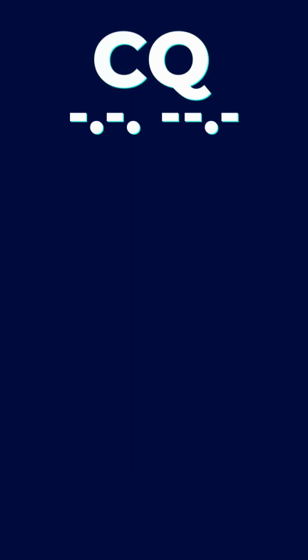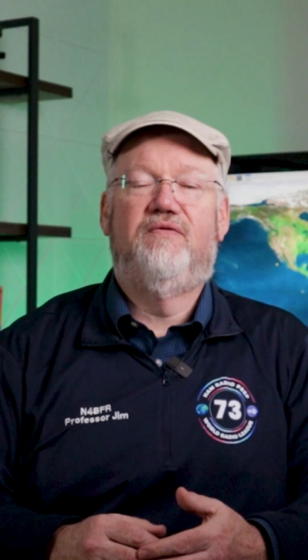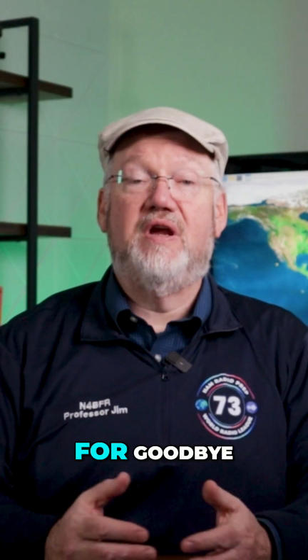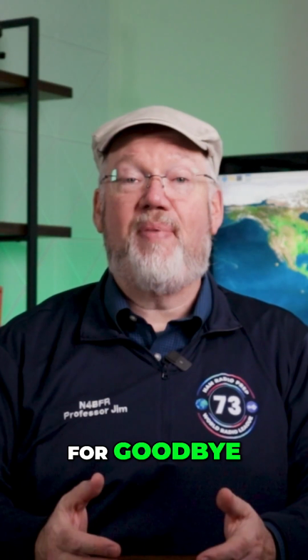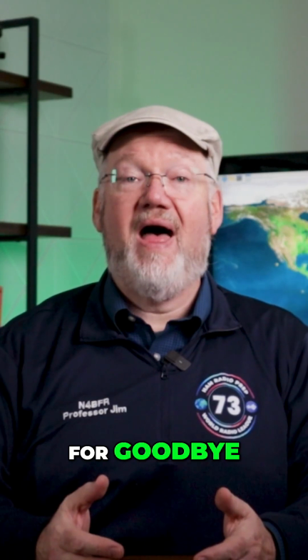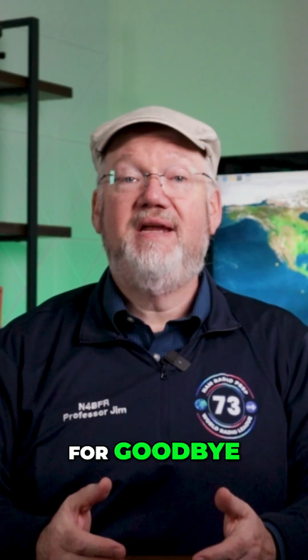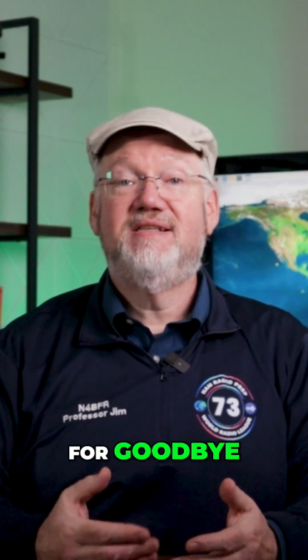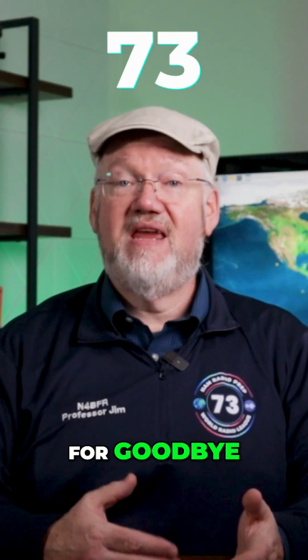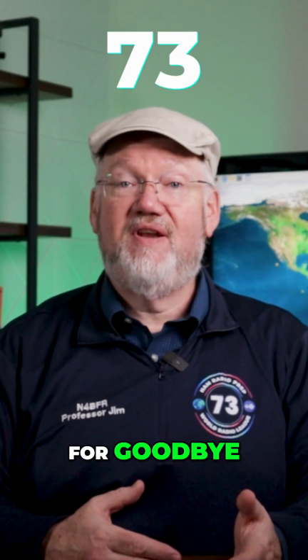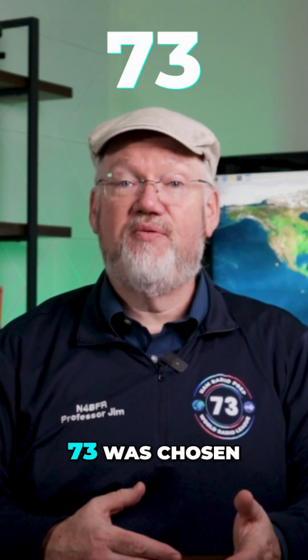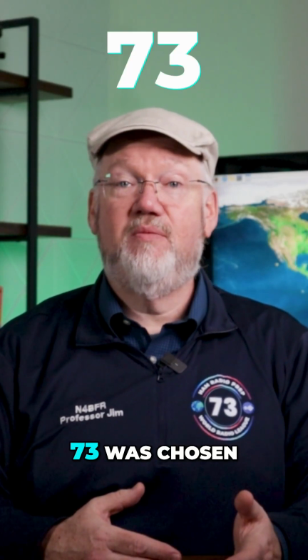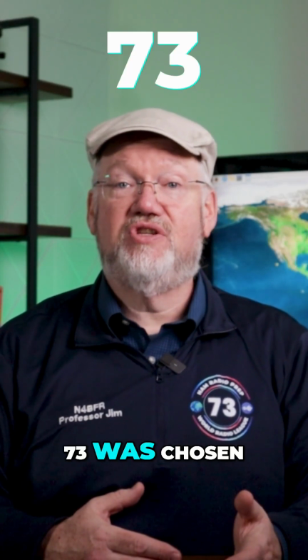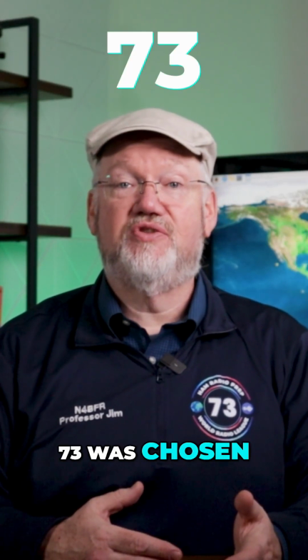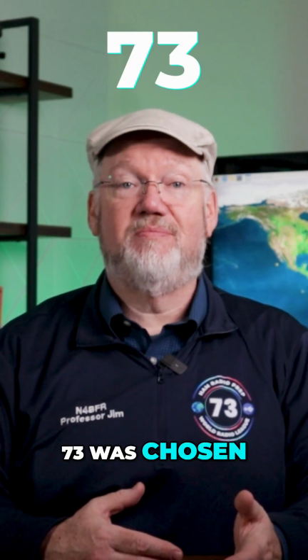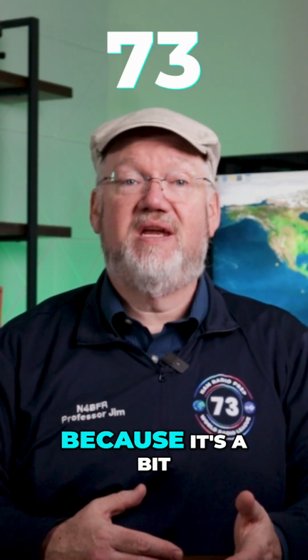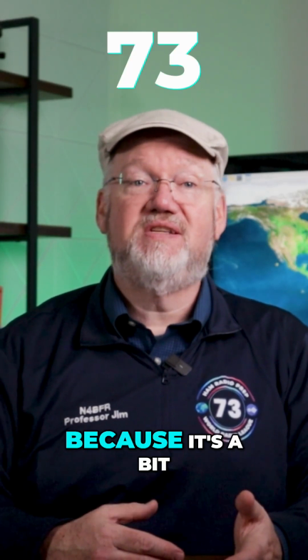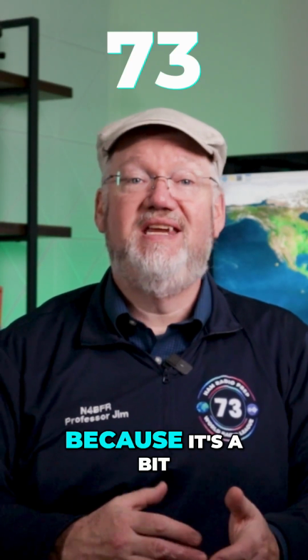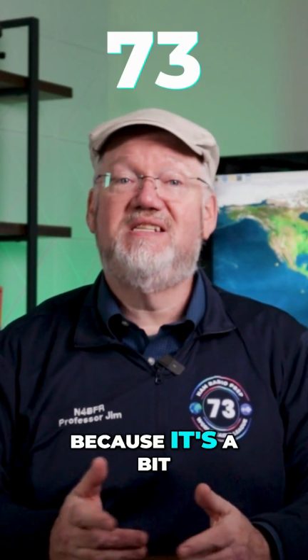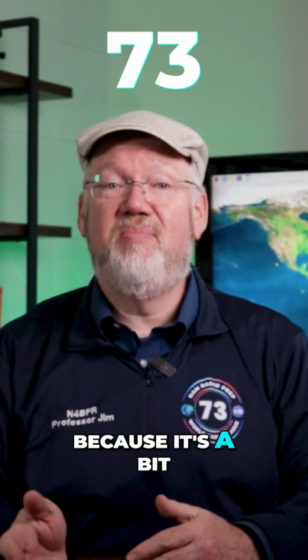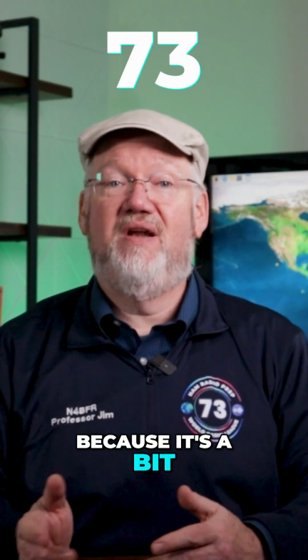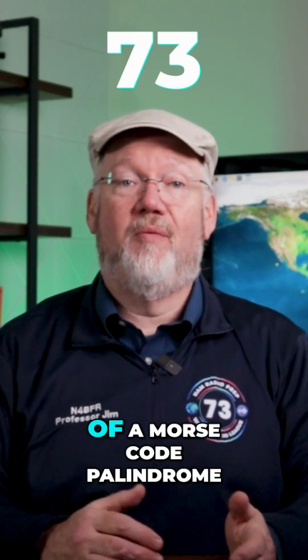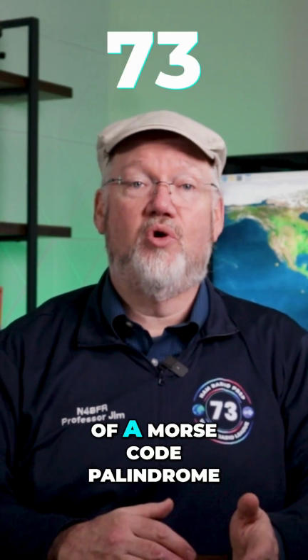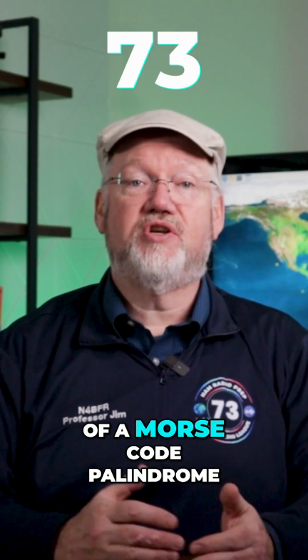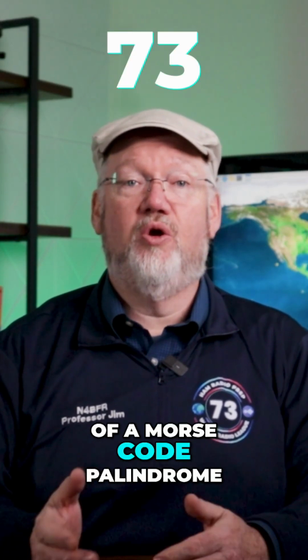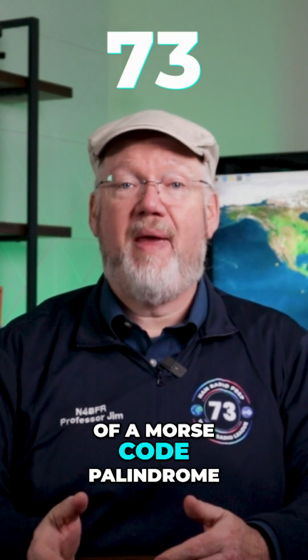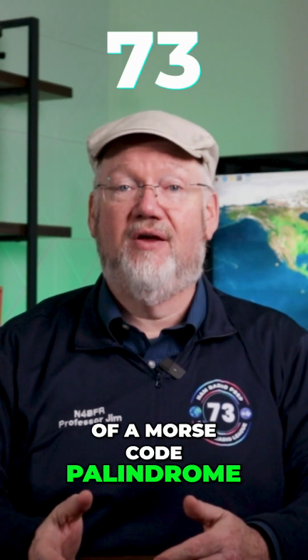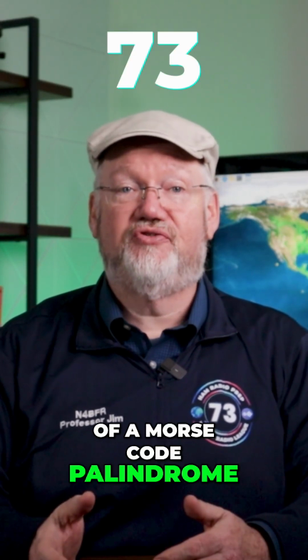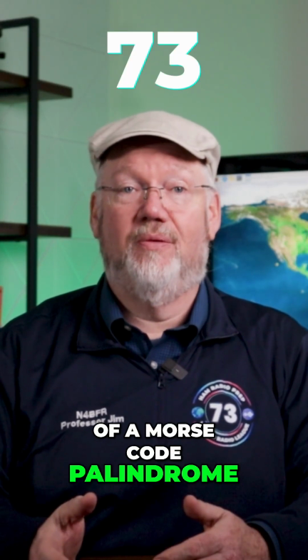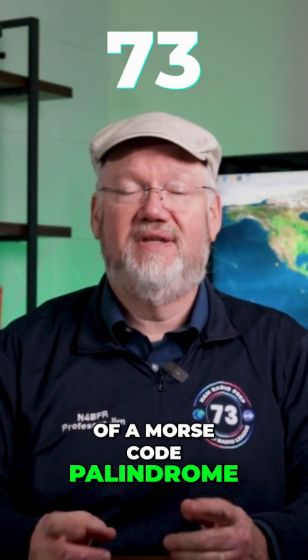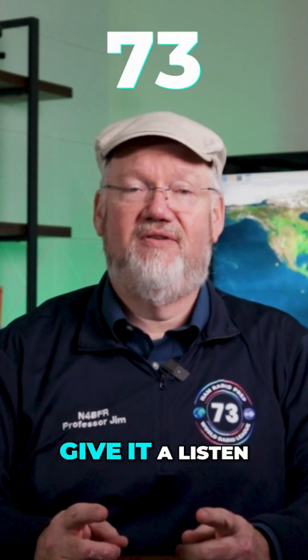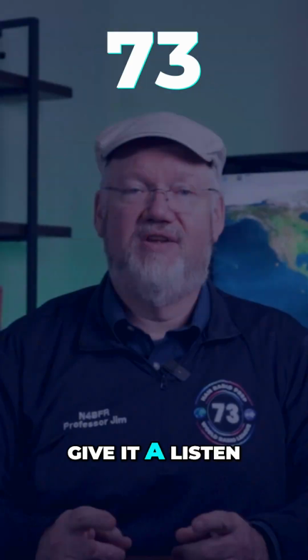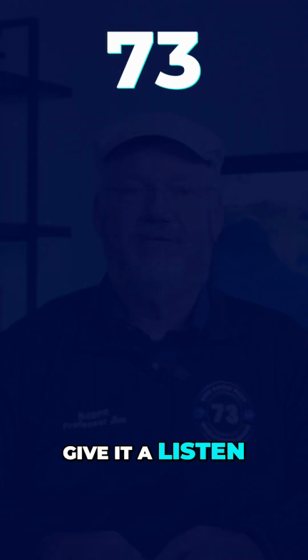For goodbye, 73 was chosen because it's a bit of a Morse code palindrome. Give it a listen.